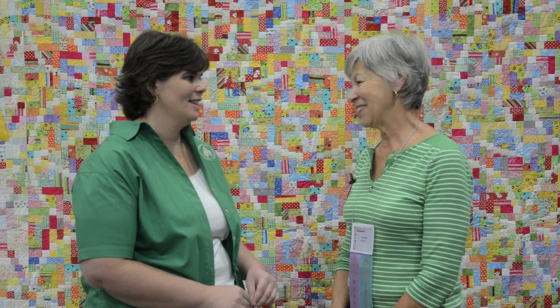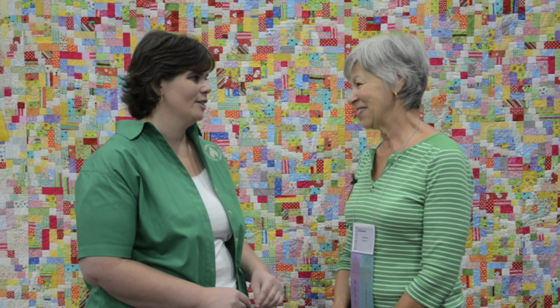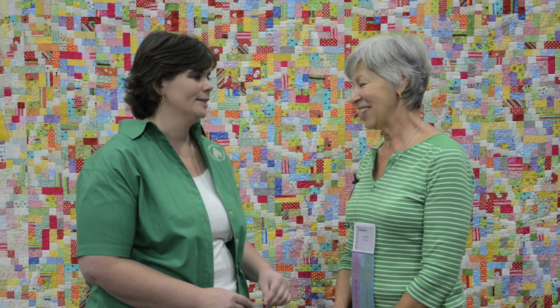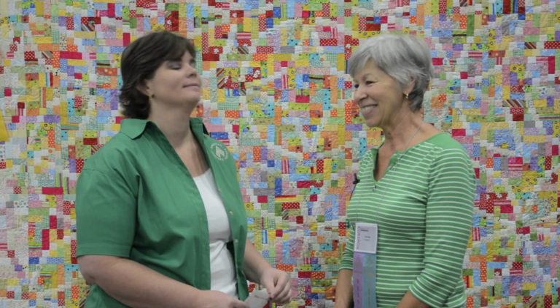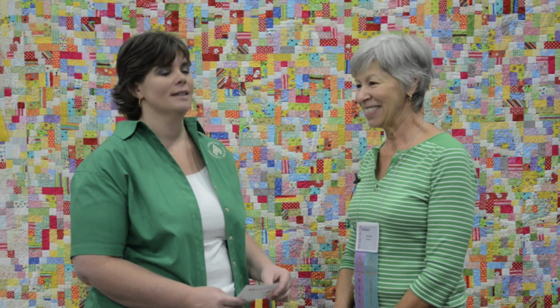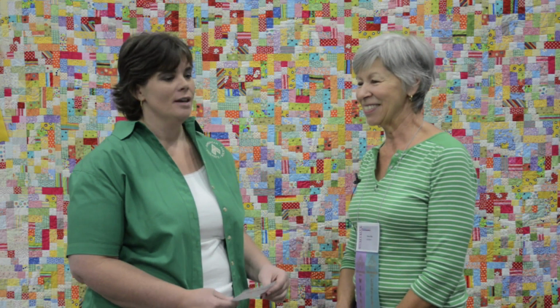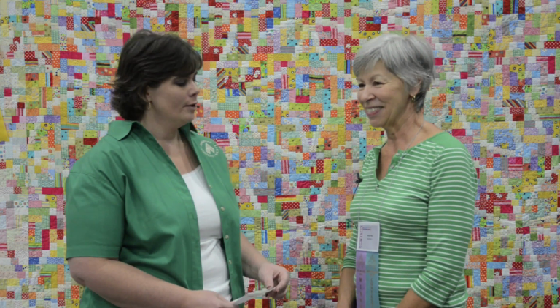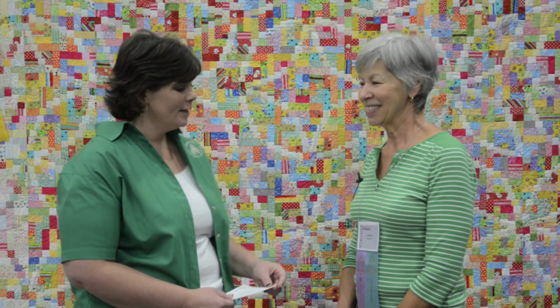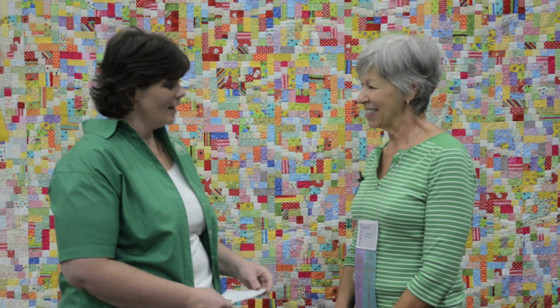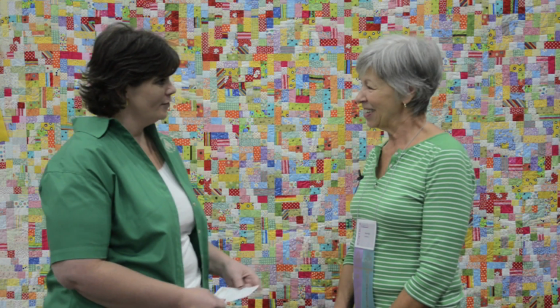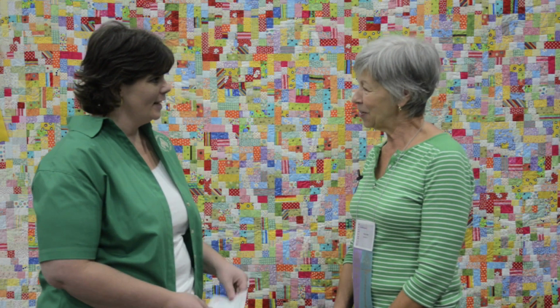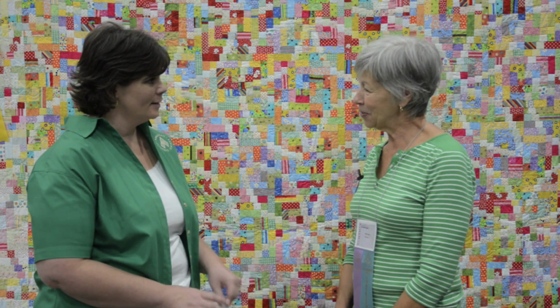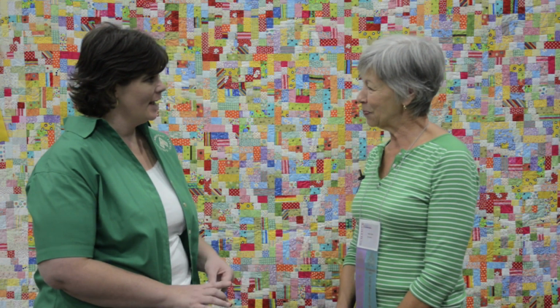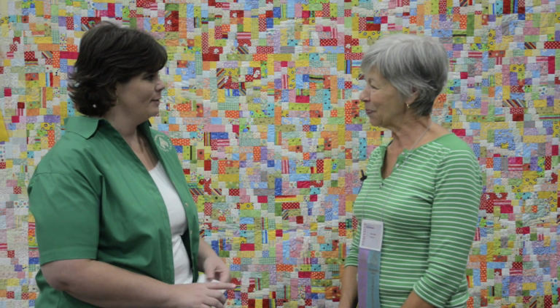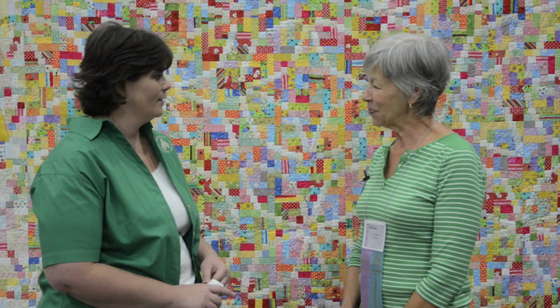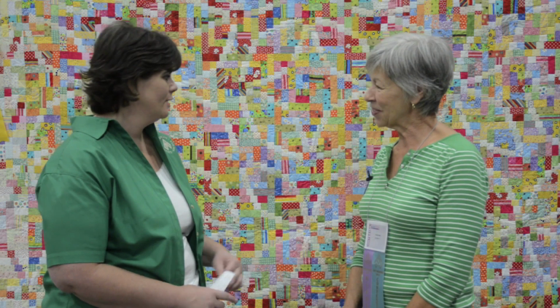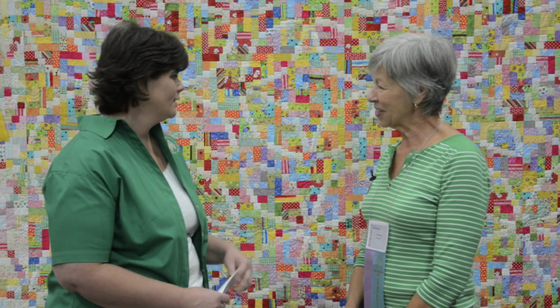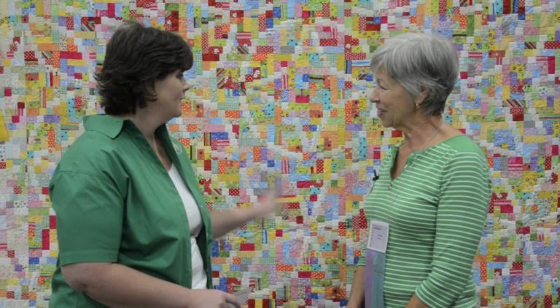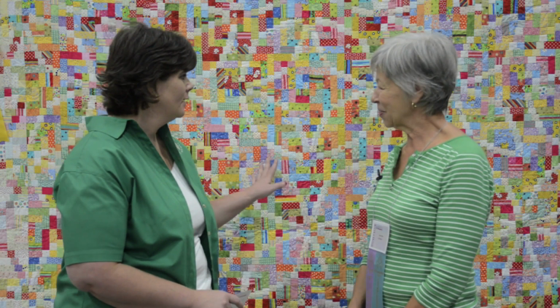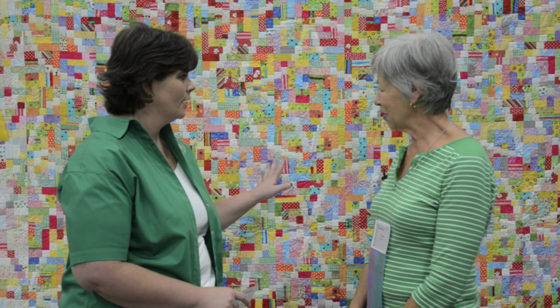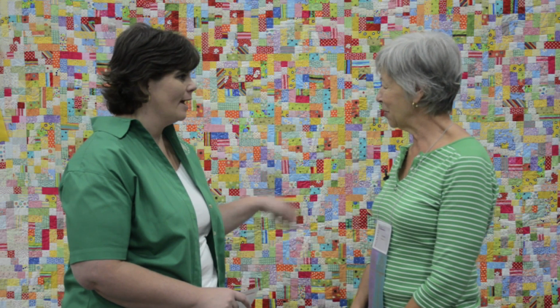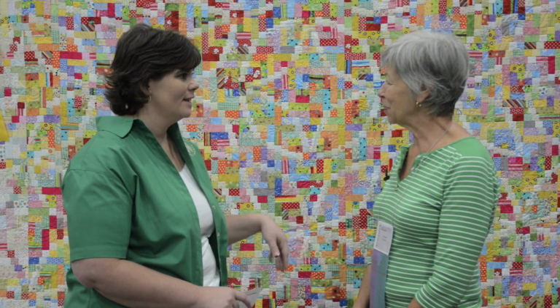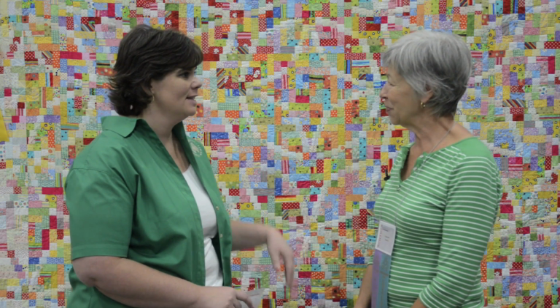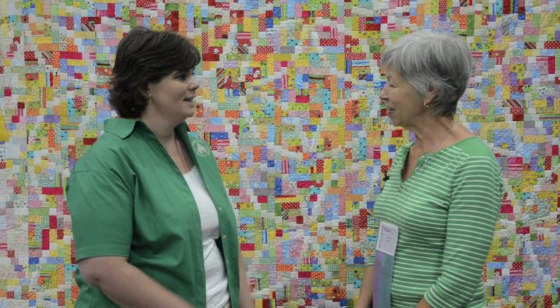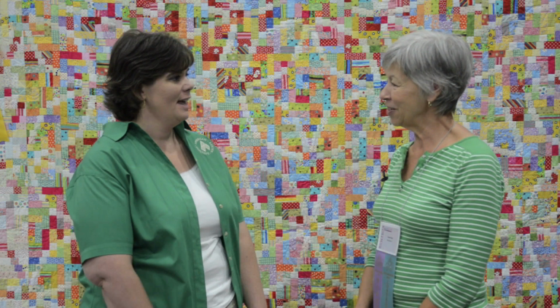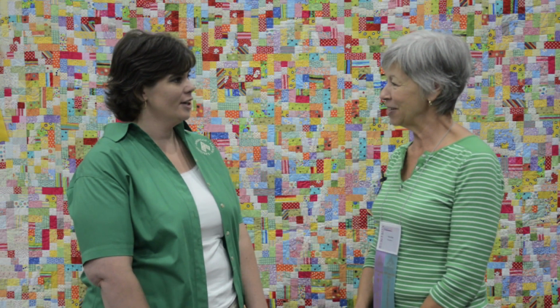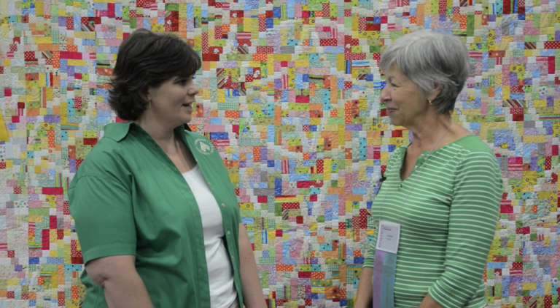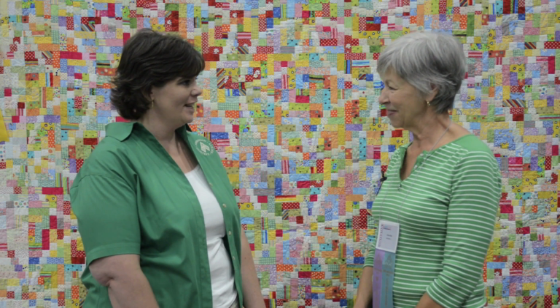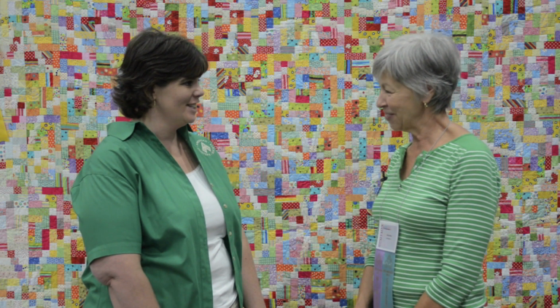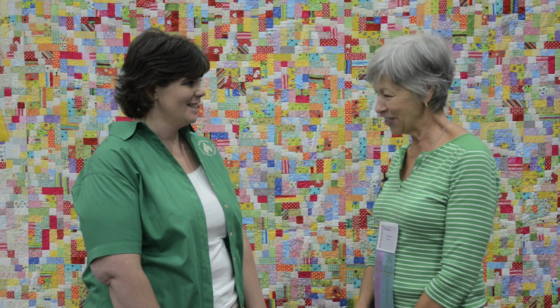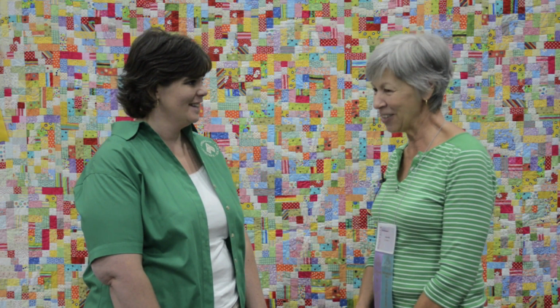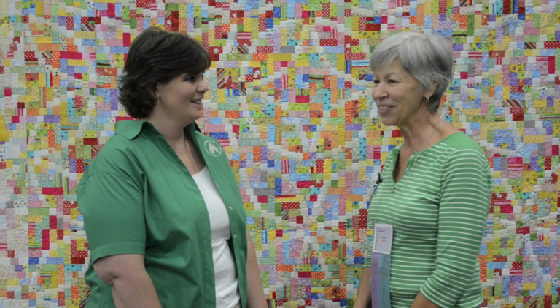Well, thank you Karen for taking some time — that was very interesting hearing about this. Thank you, and congratulations! Well, thank you.